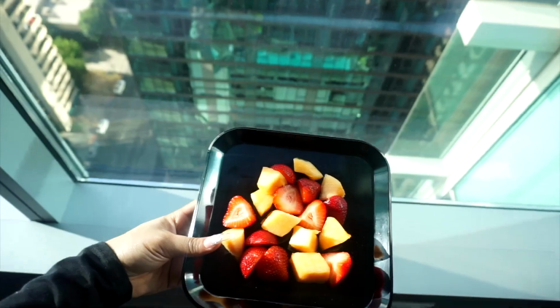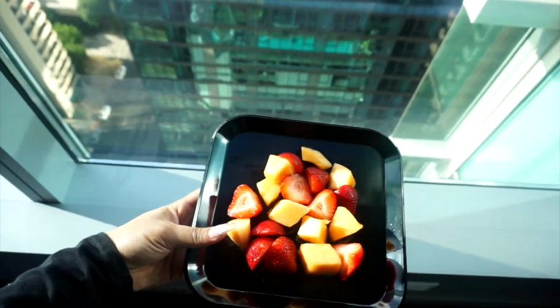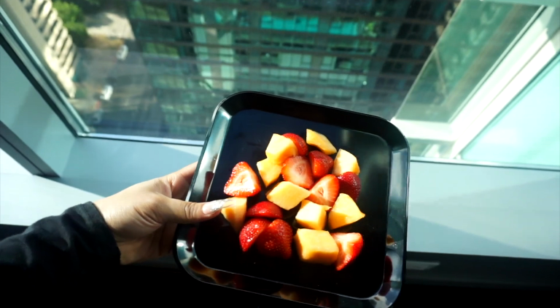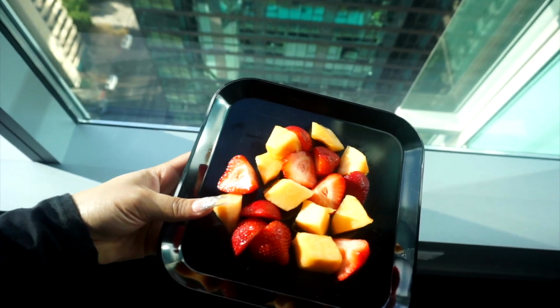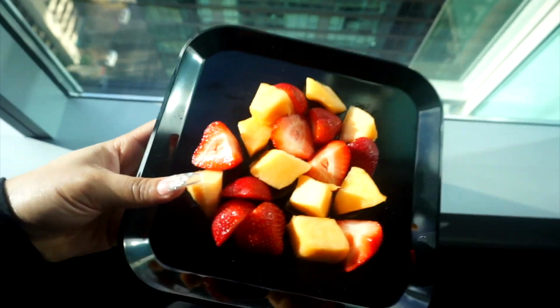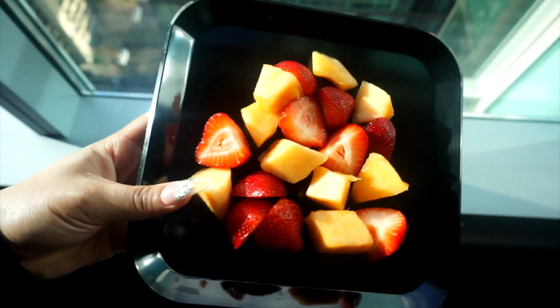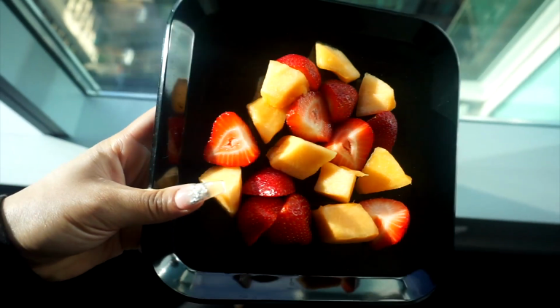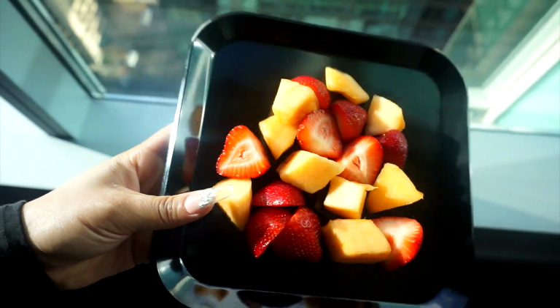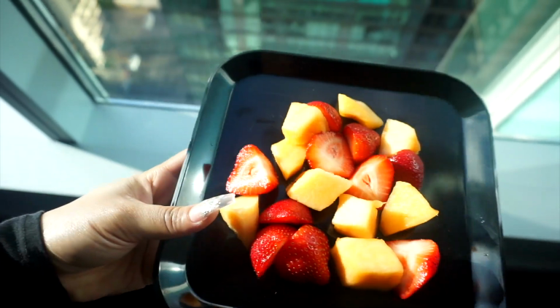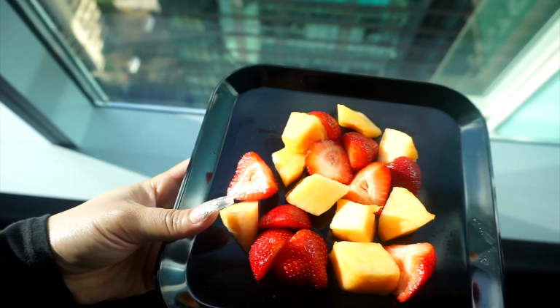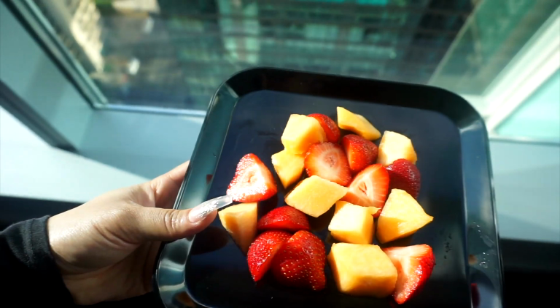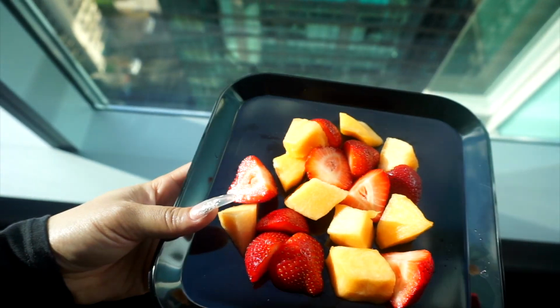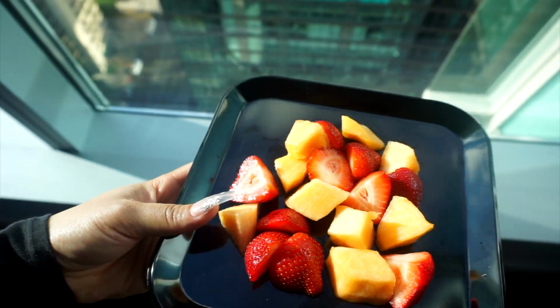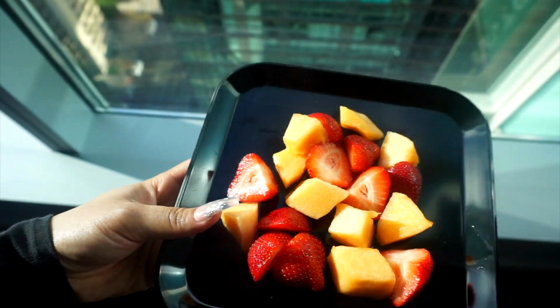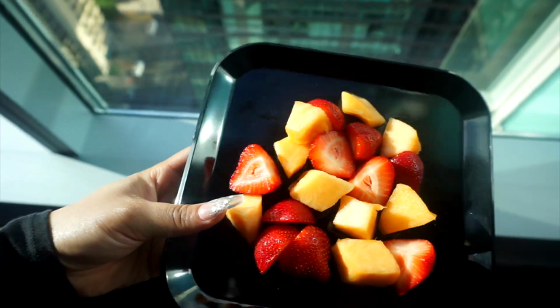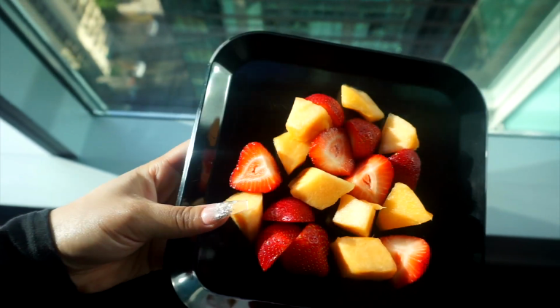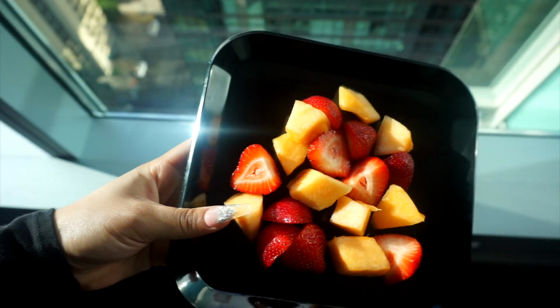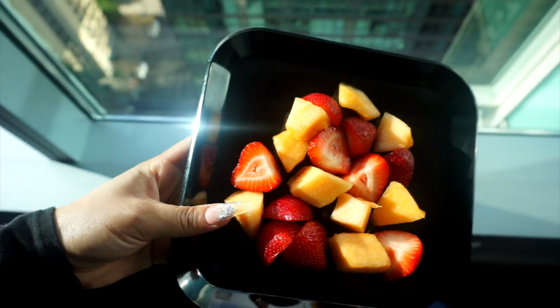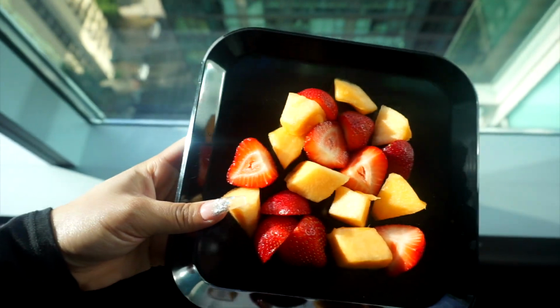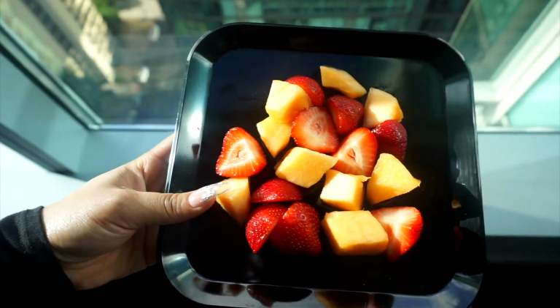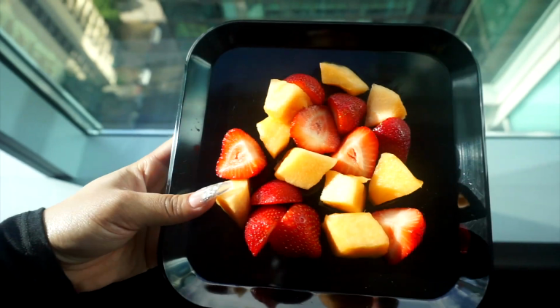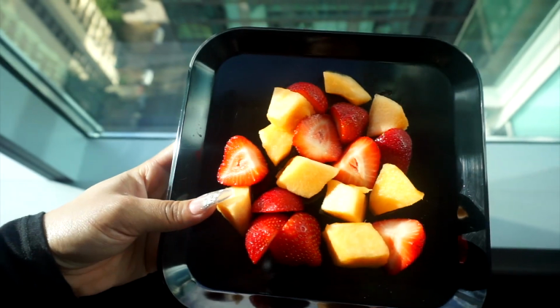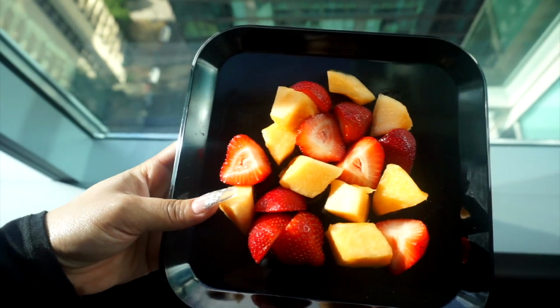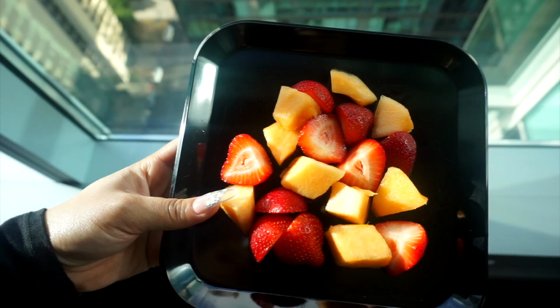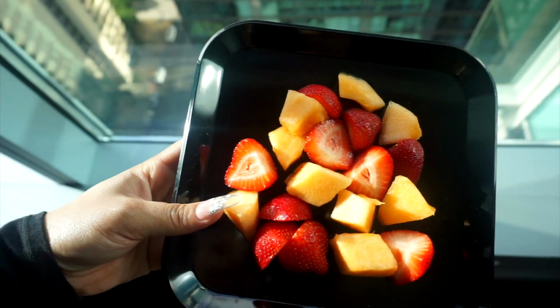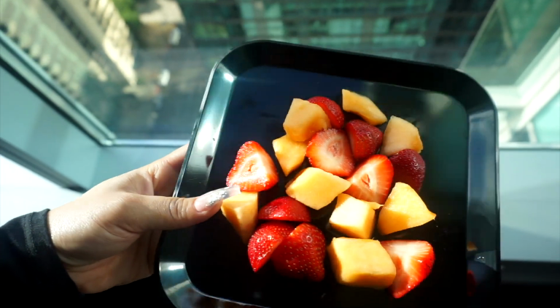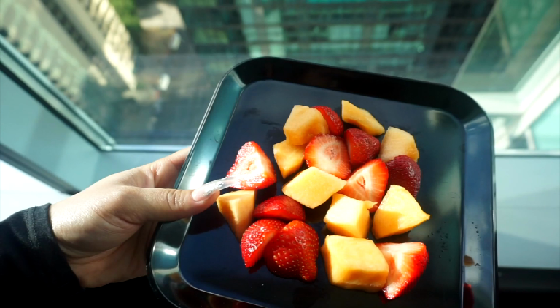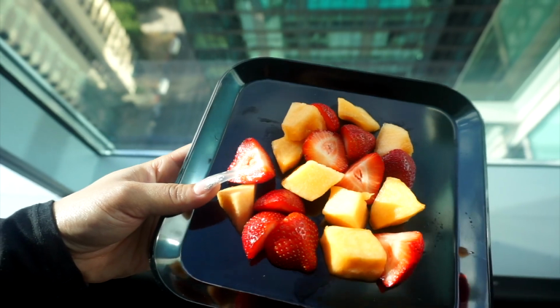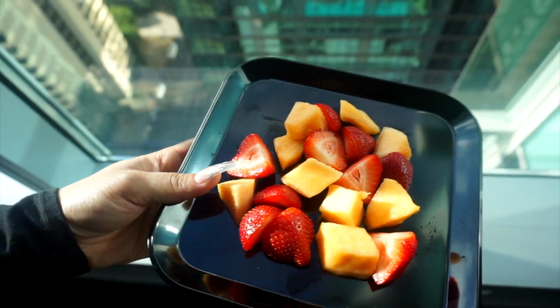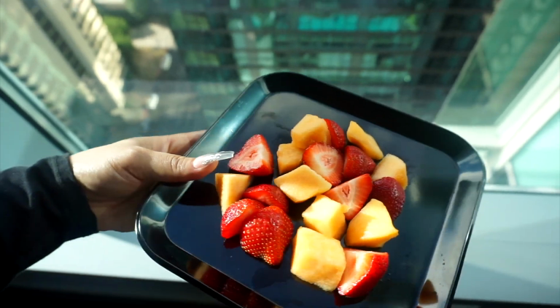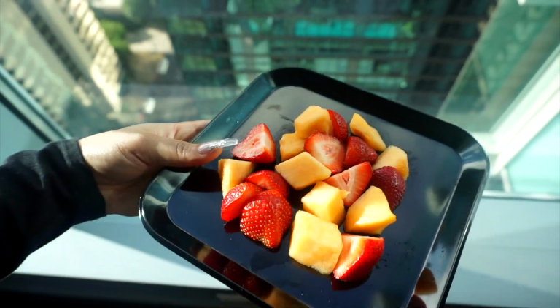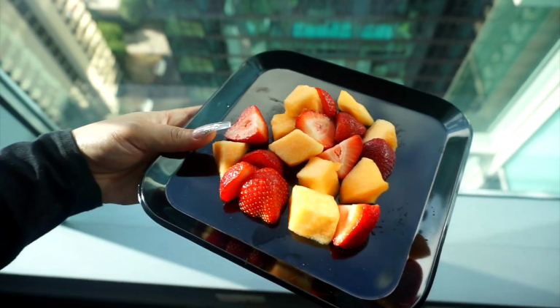So I cut up some strawberries and some cantaloupe — that's what I'm gonna eat for breakfast real quick.